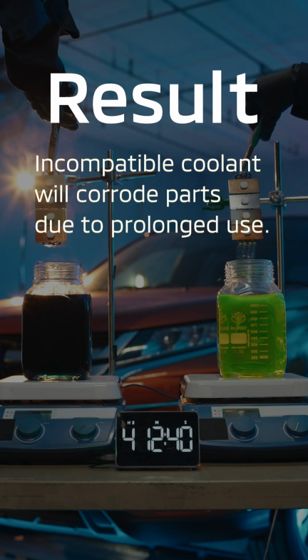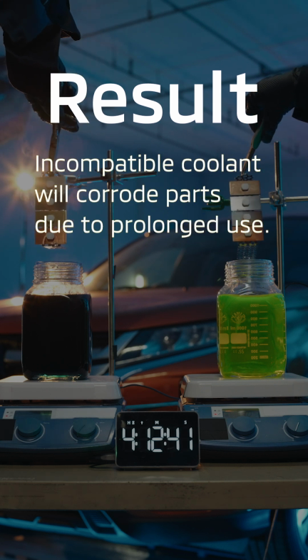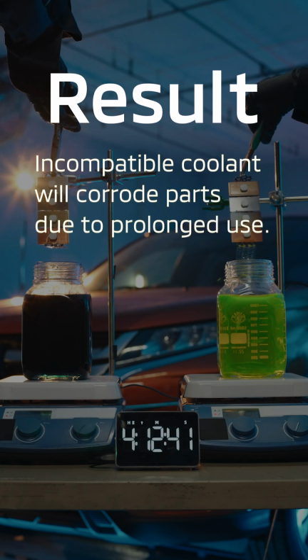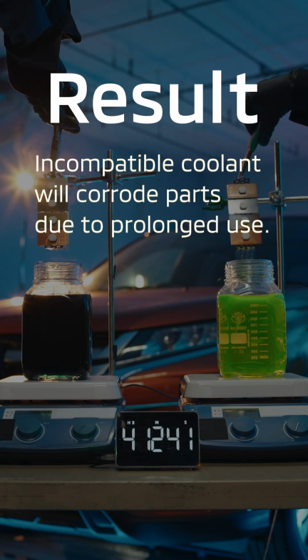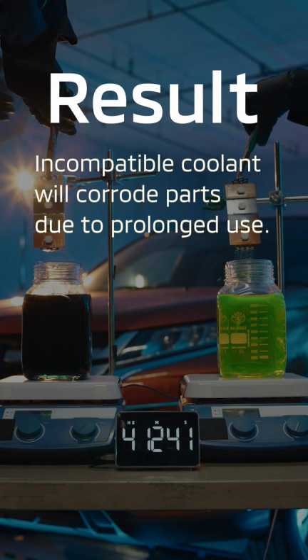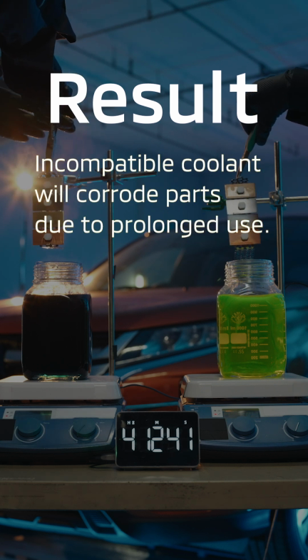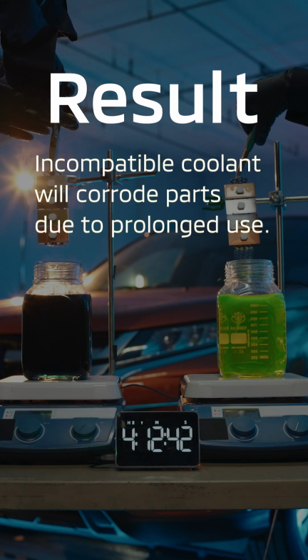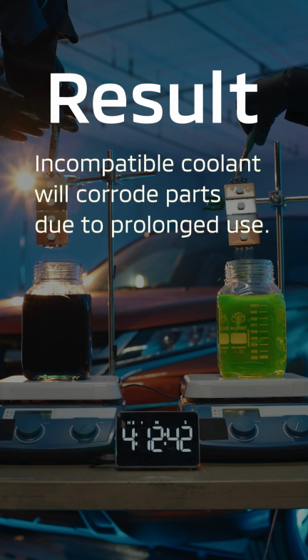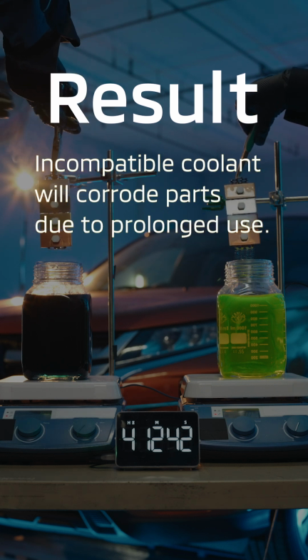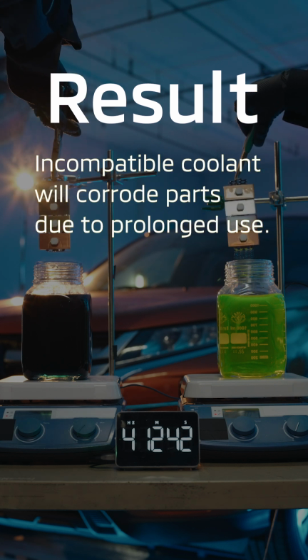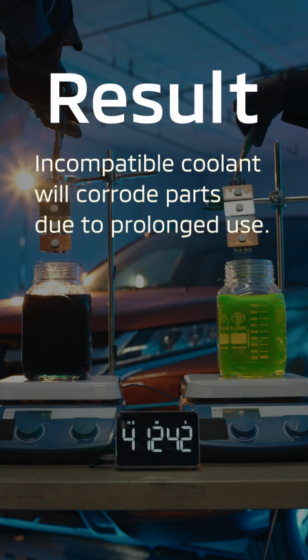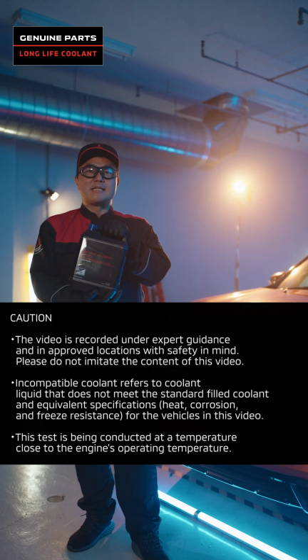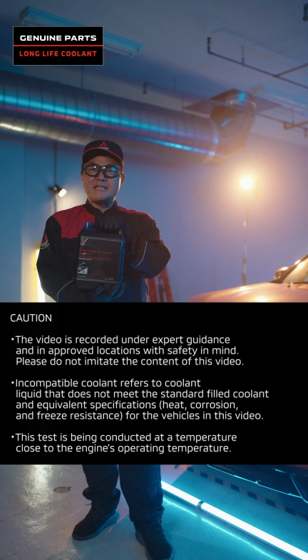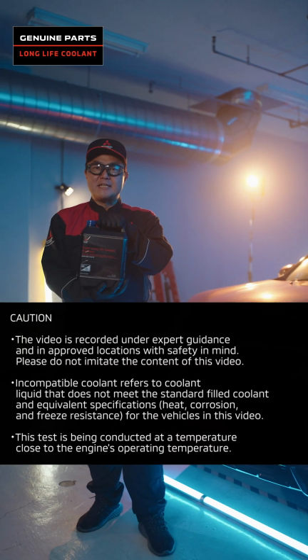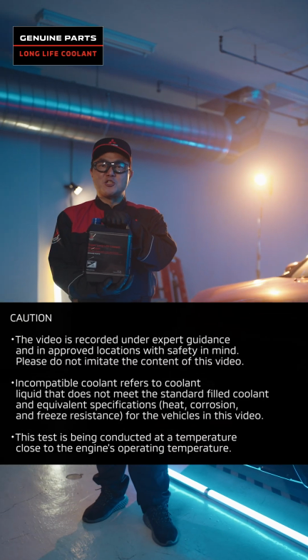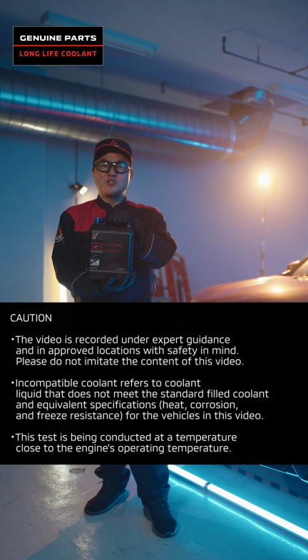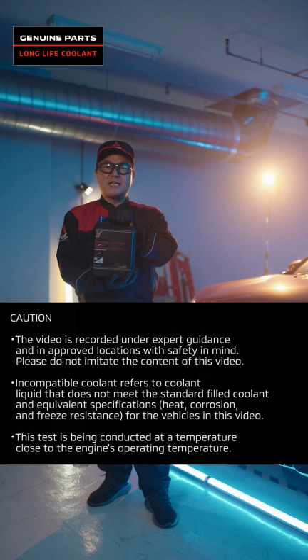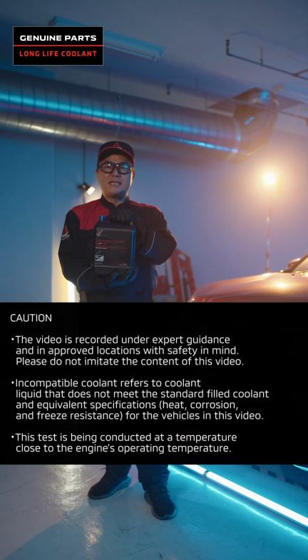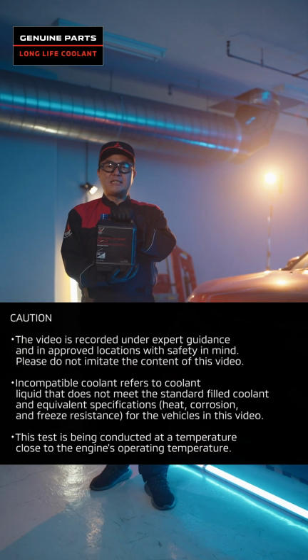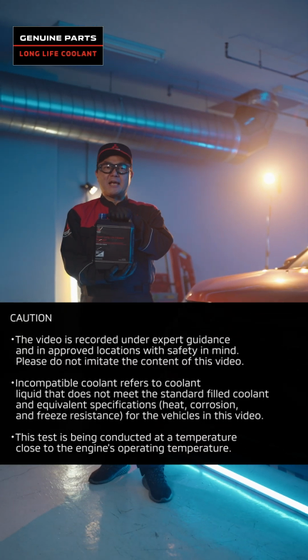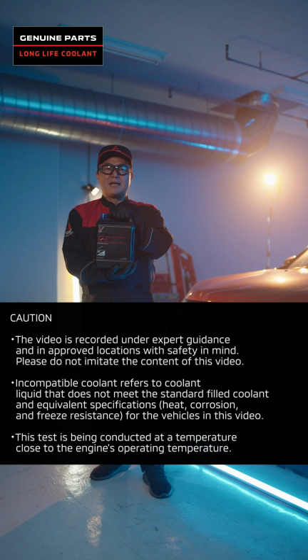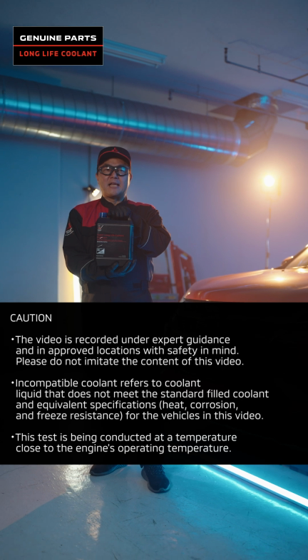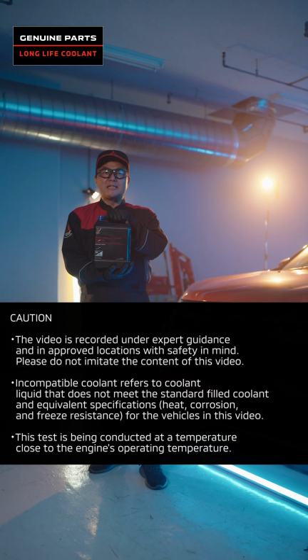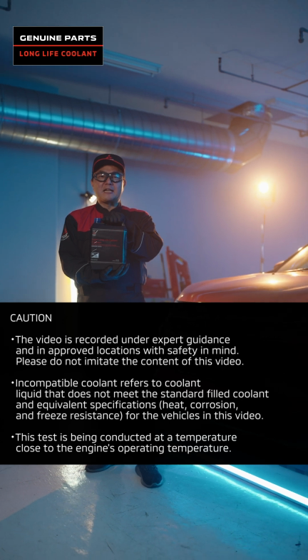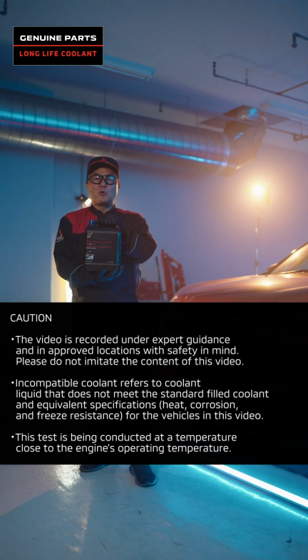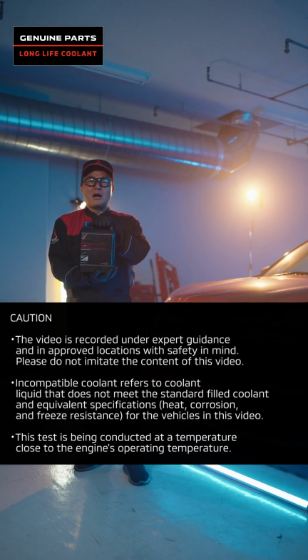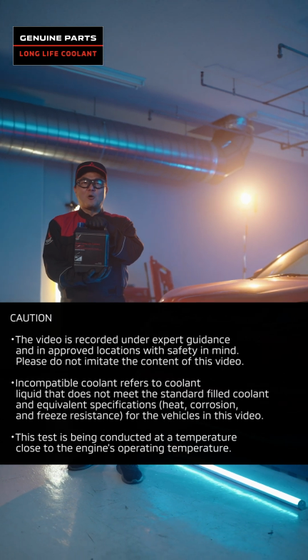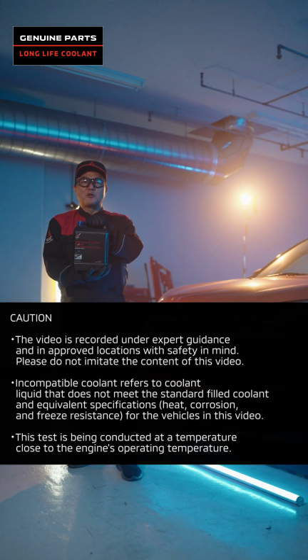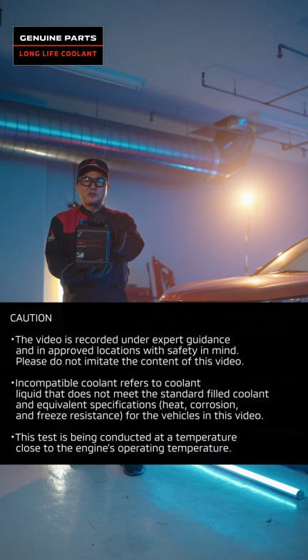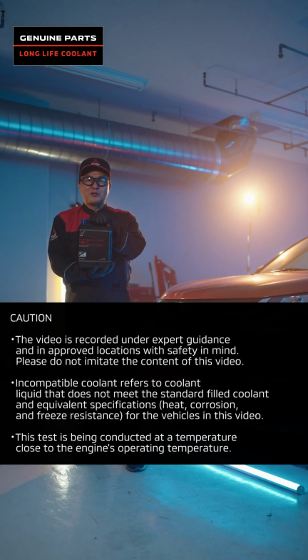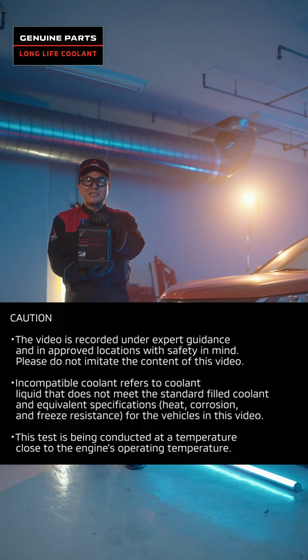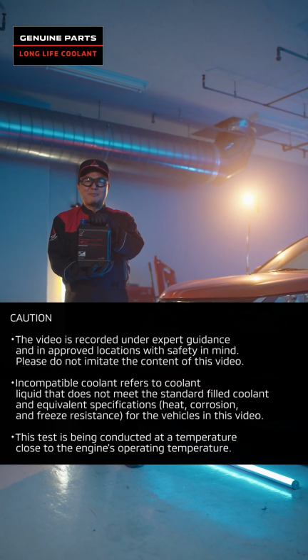Coolant liquid is an important maintenance item to protect the engine. Replace regularly with genuine products.